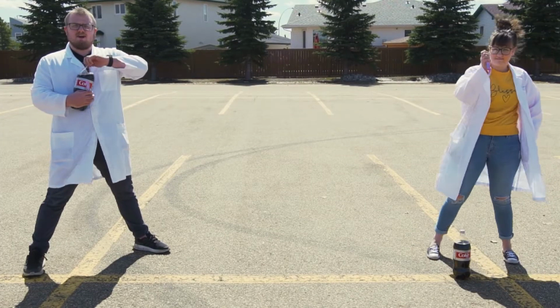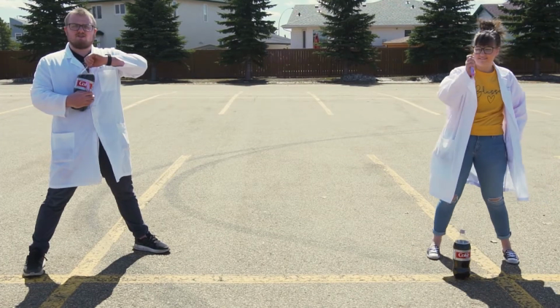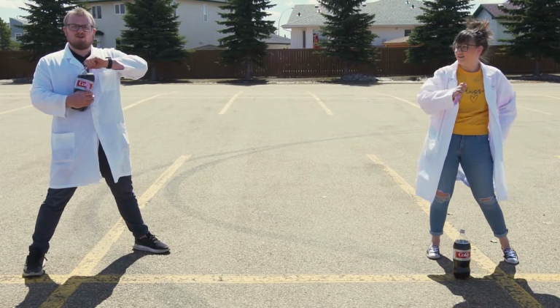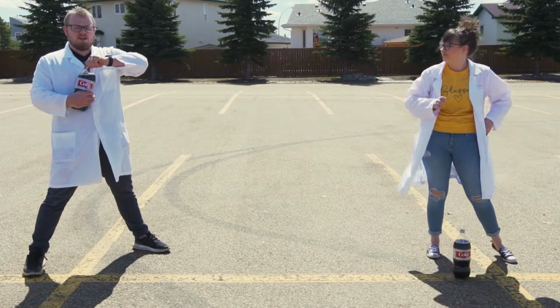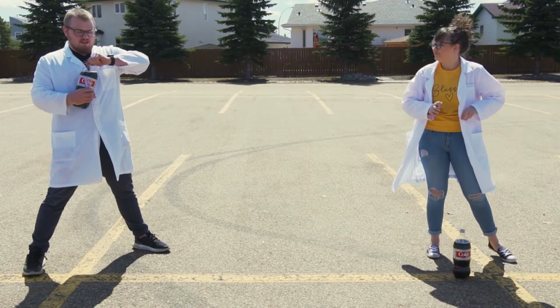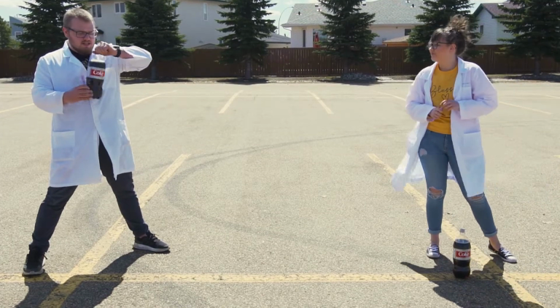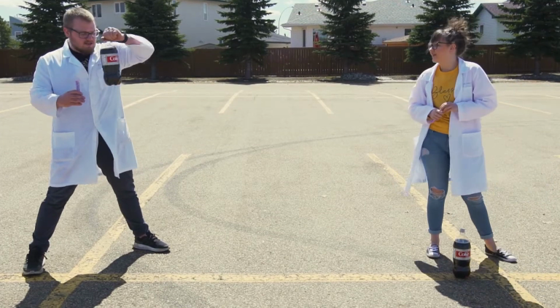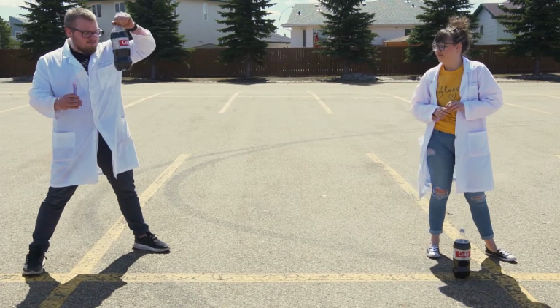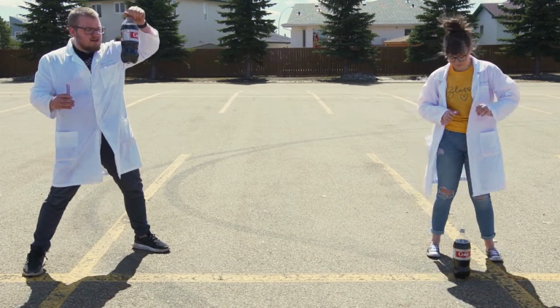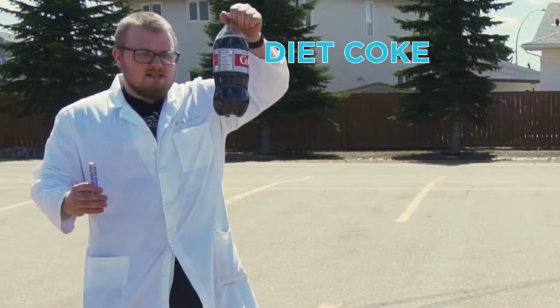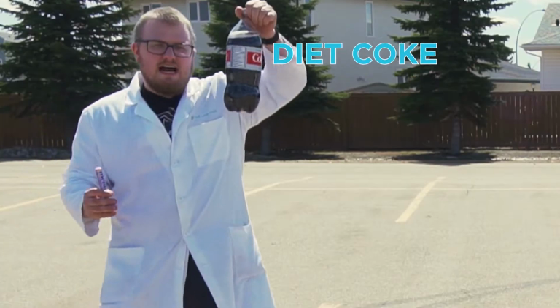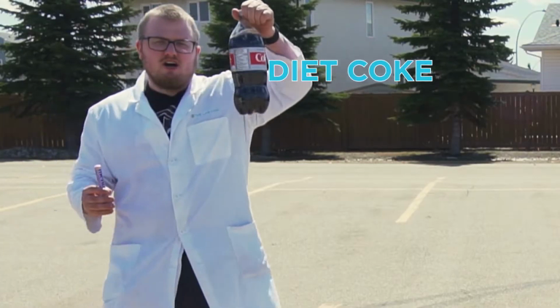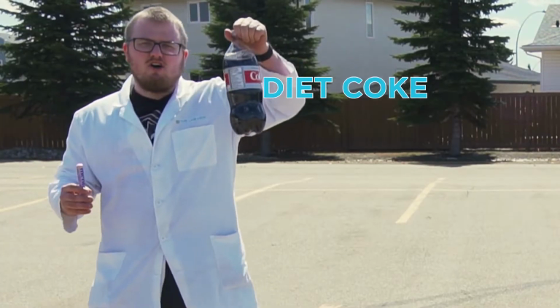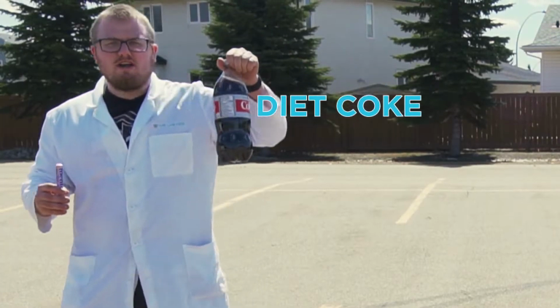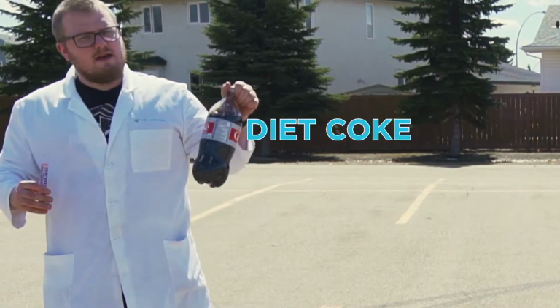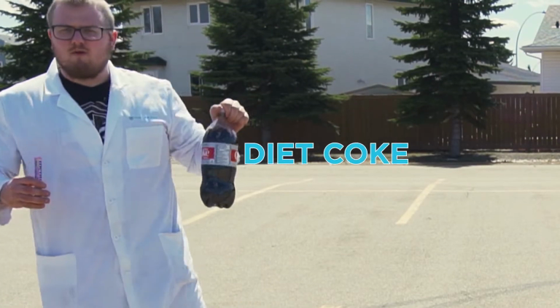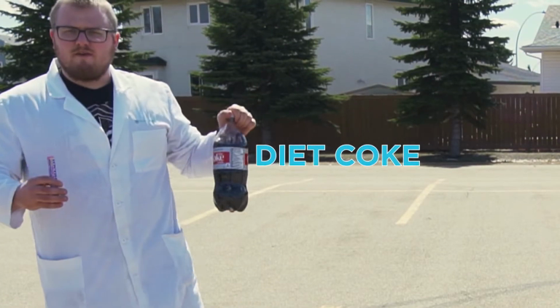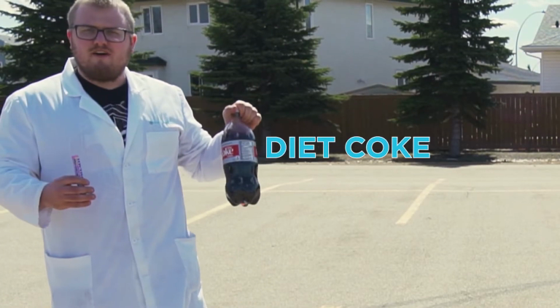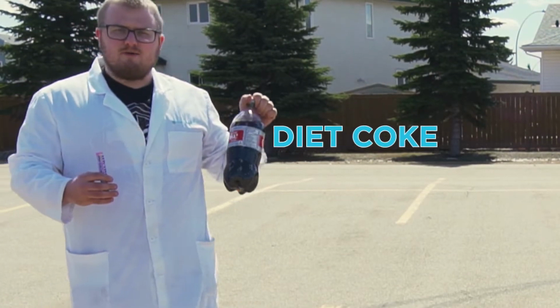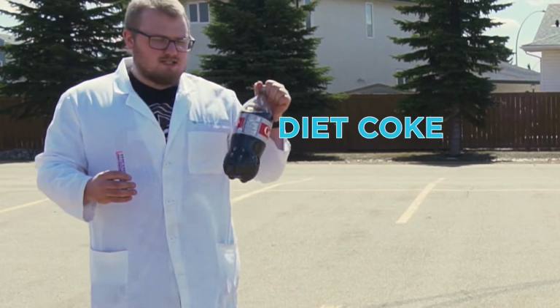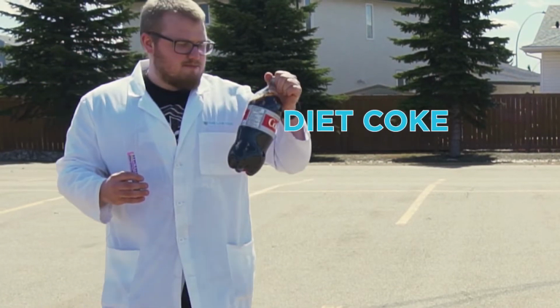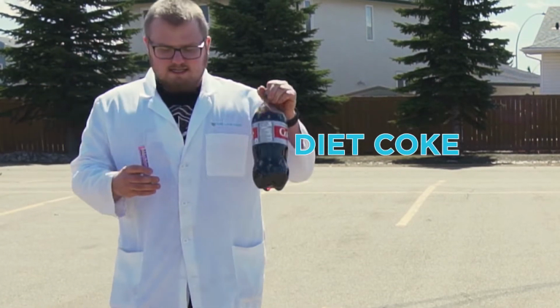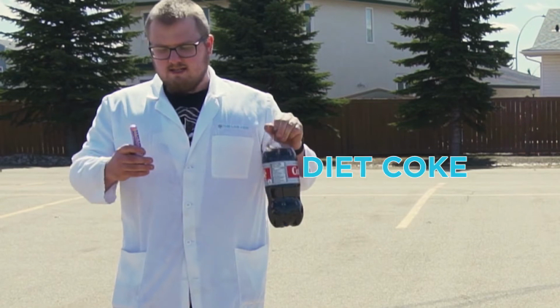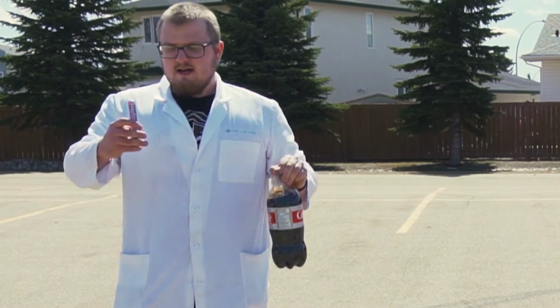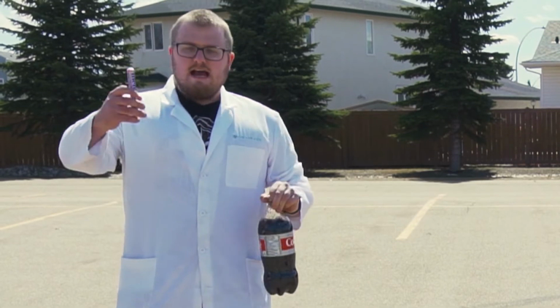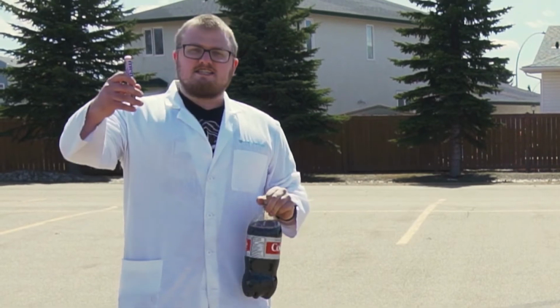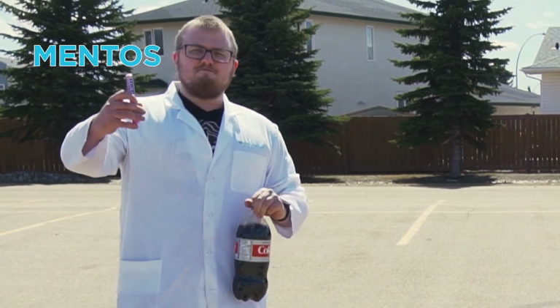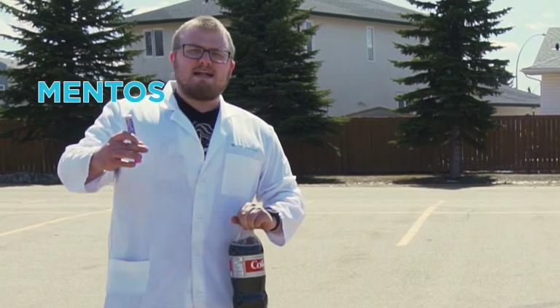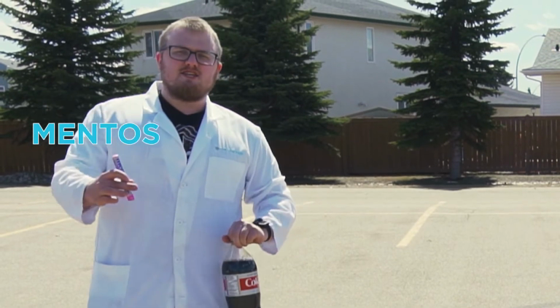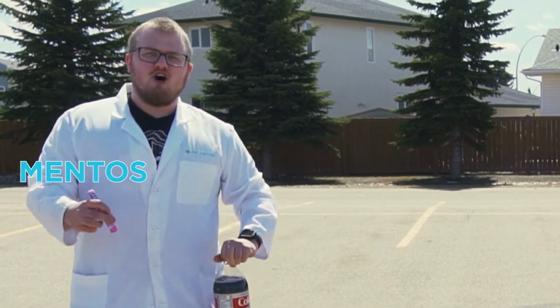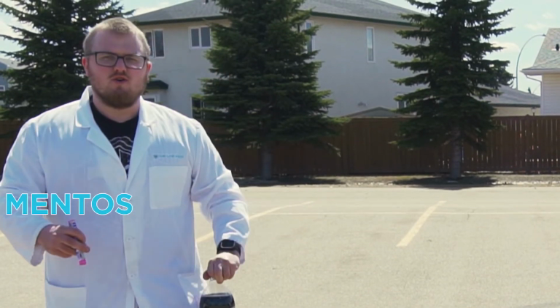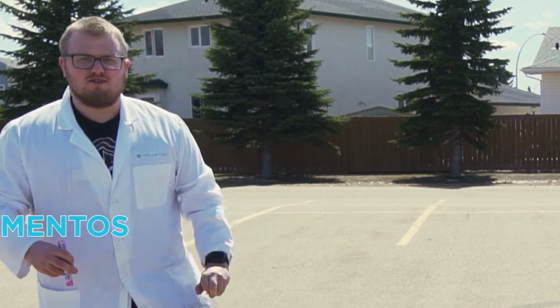All you need is some Diet Coke — Diet Coke works the best — and some Mentos.